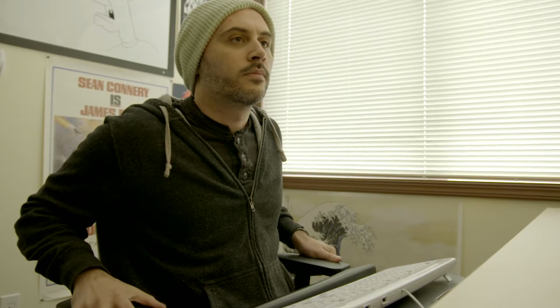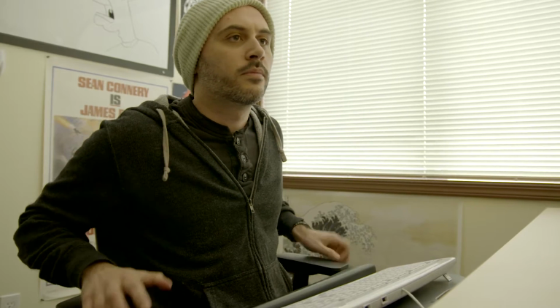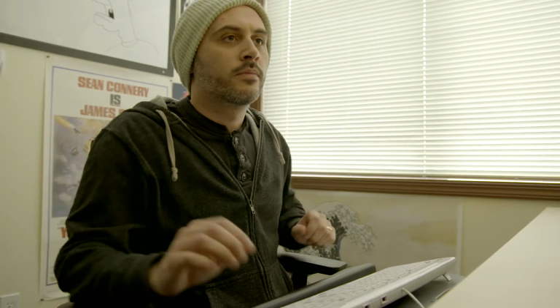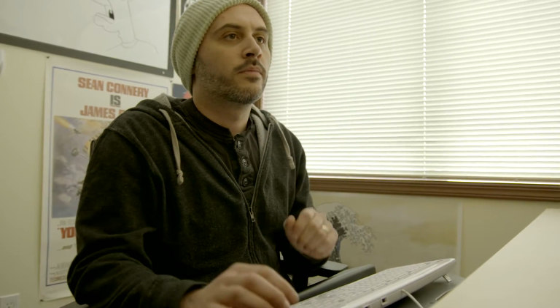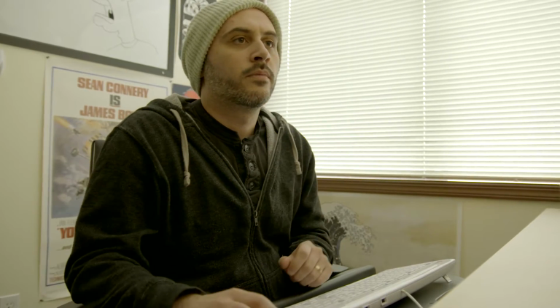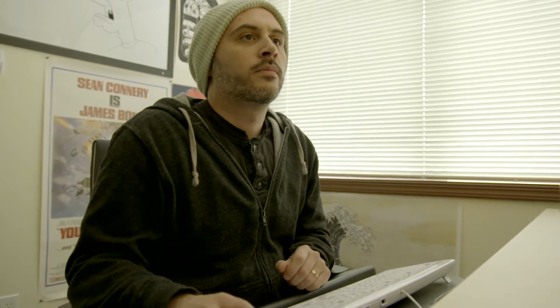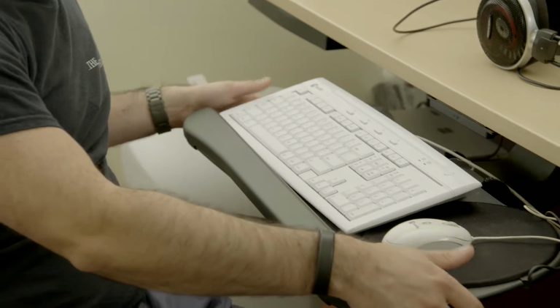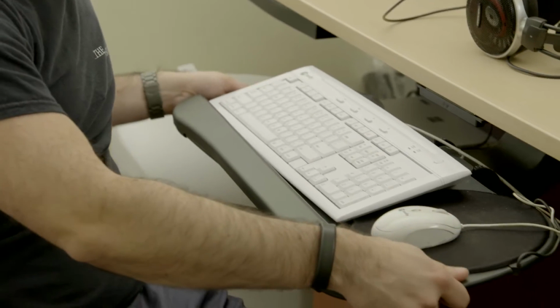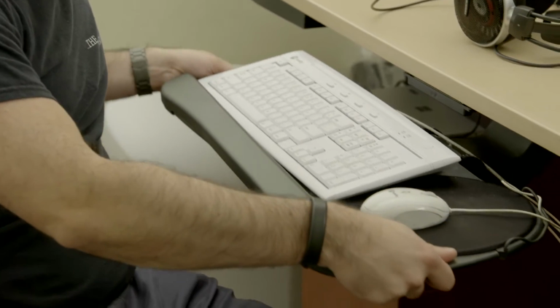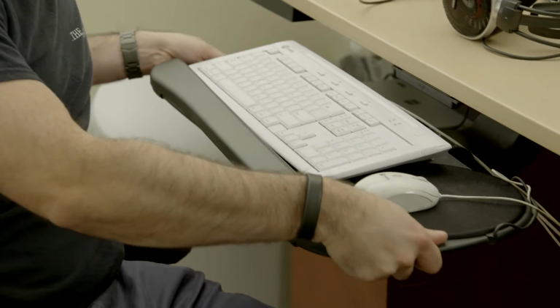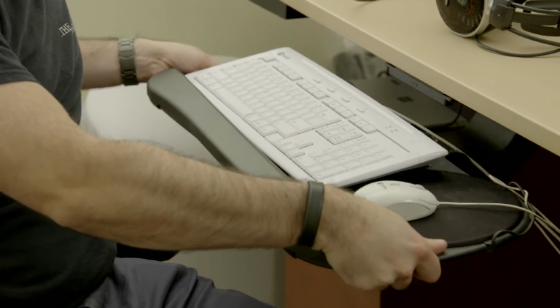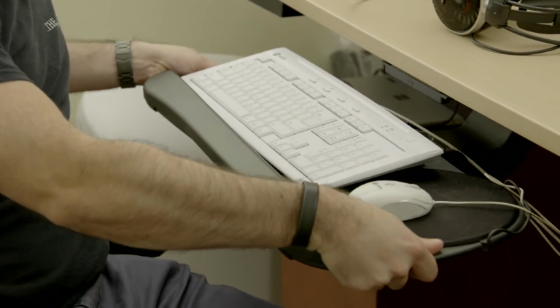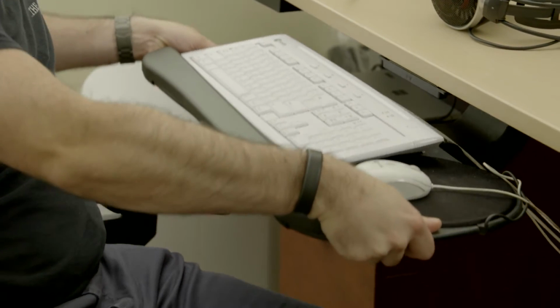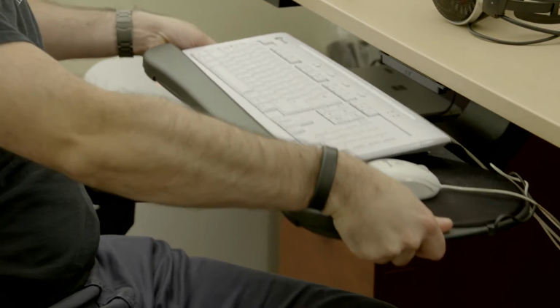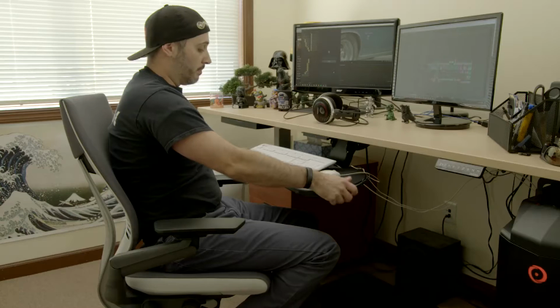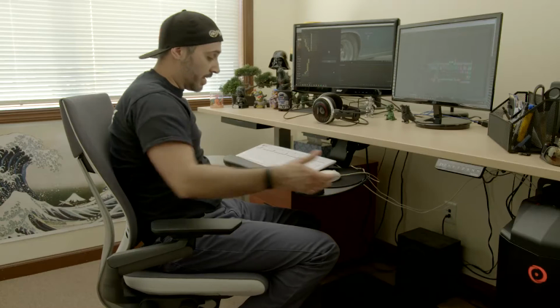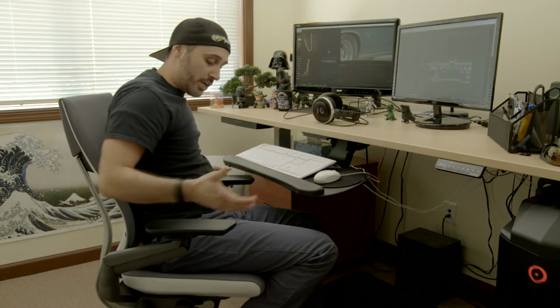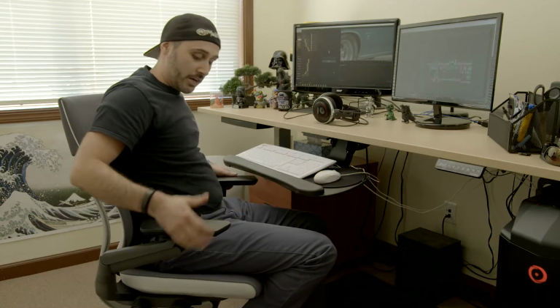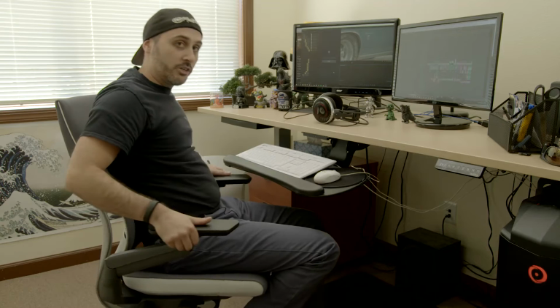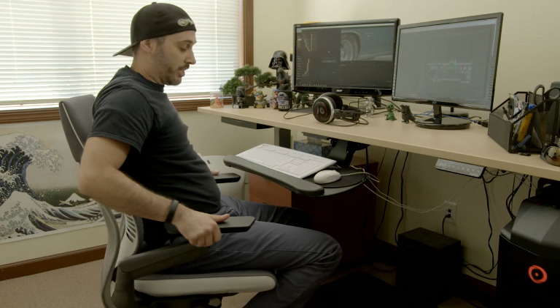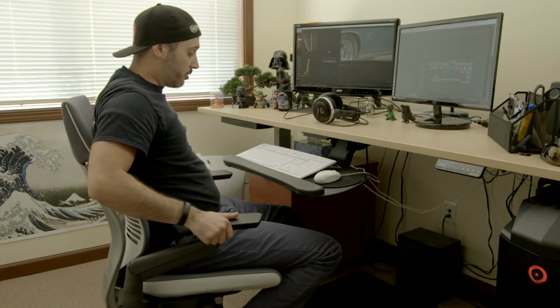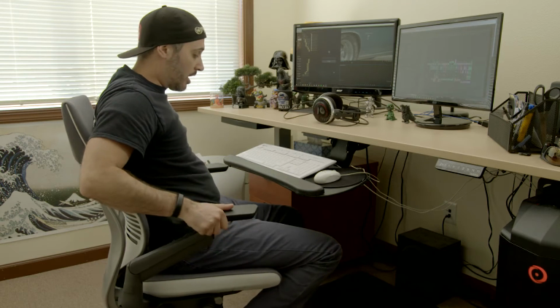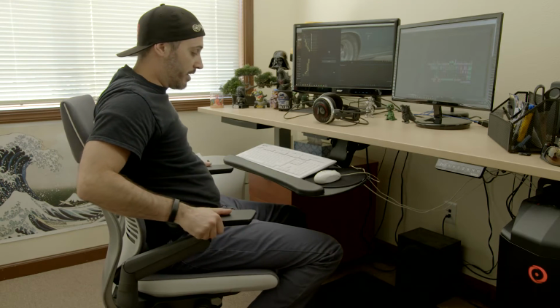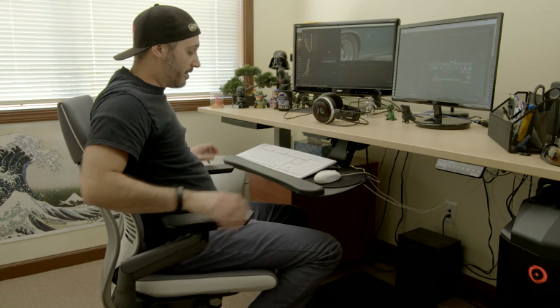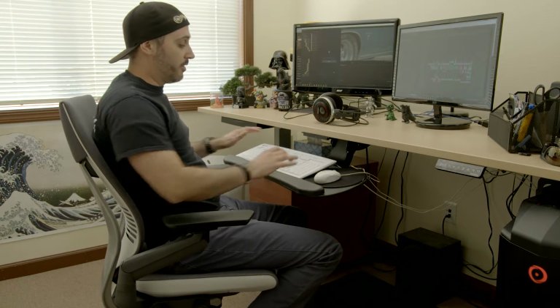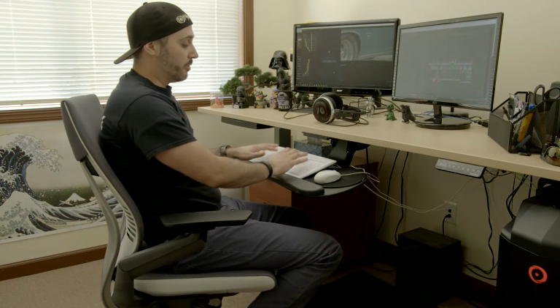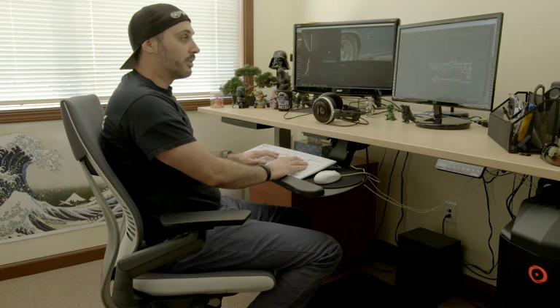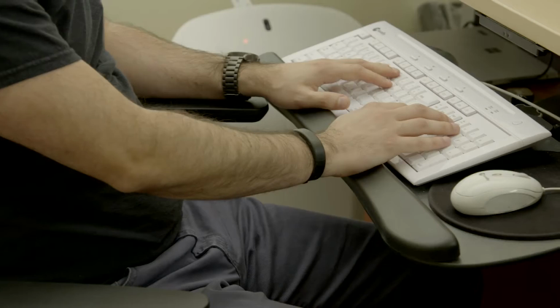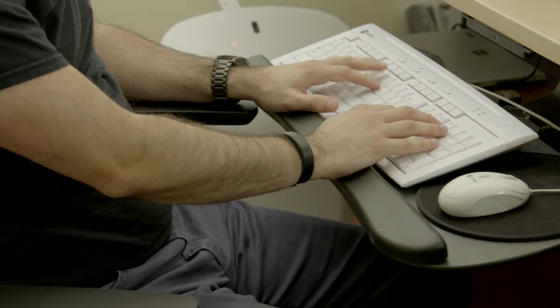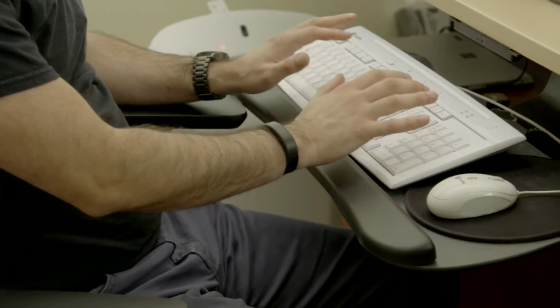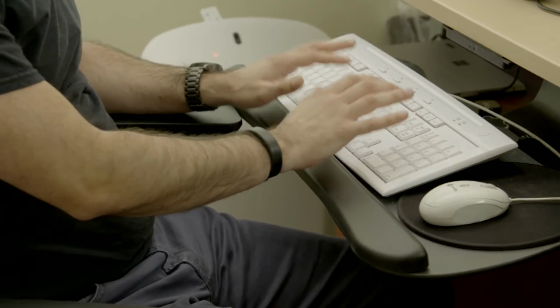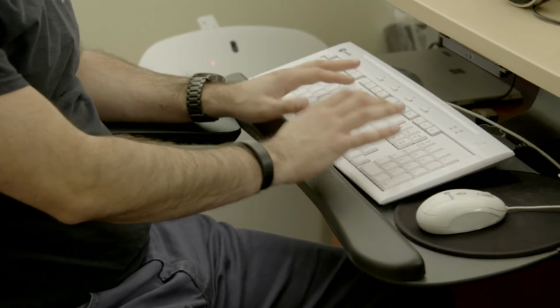Say I want to adjust my keyboard to a different level — my chair can adjust to accommodate that new level at the desk.